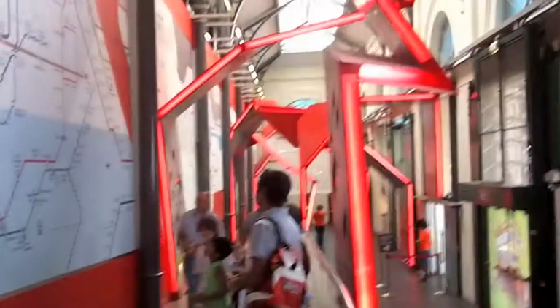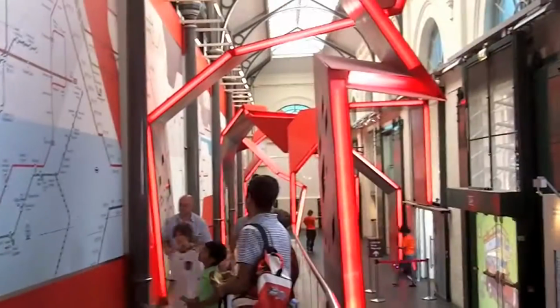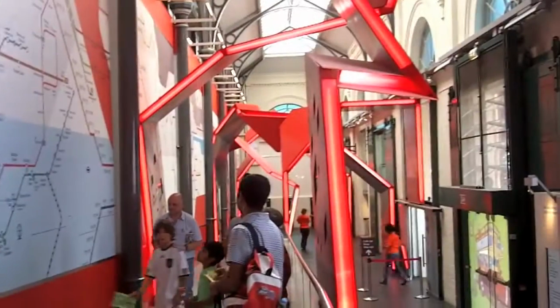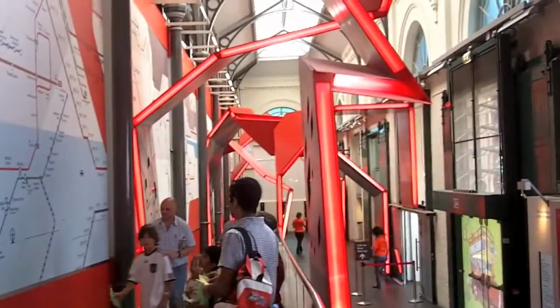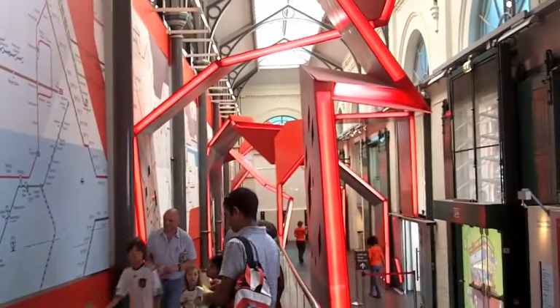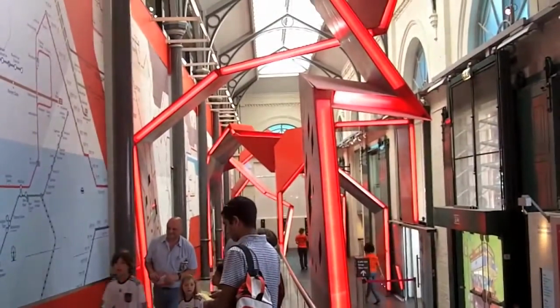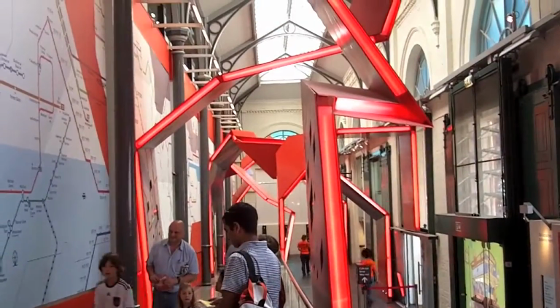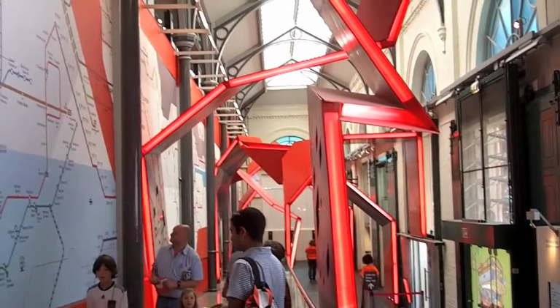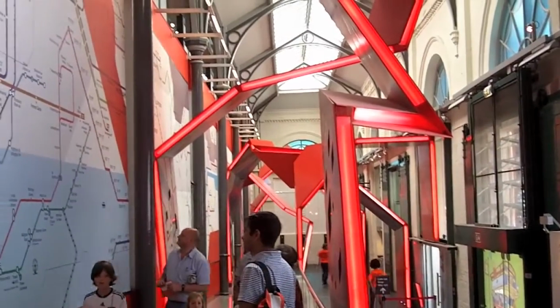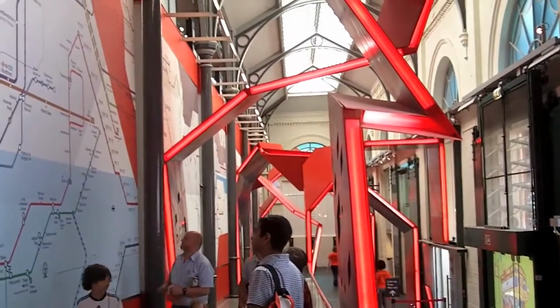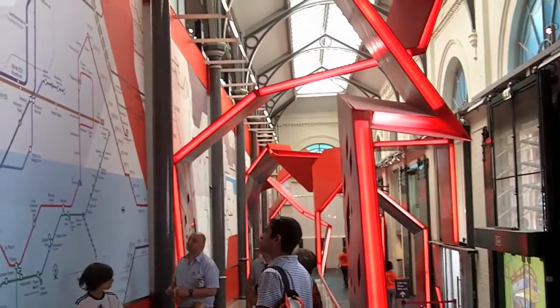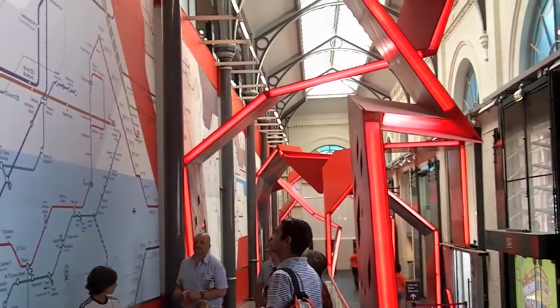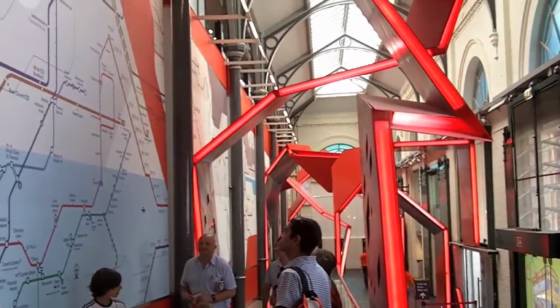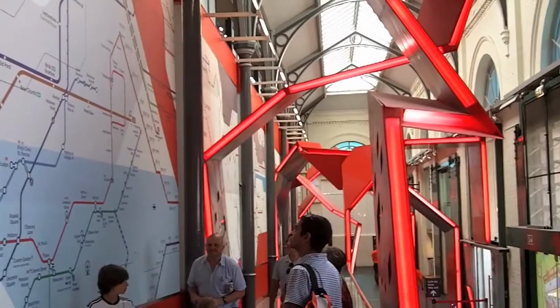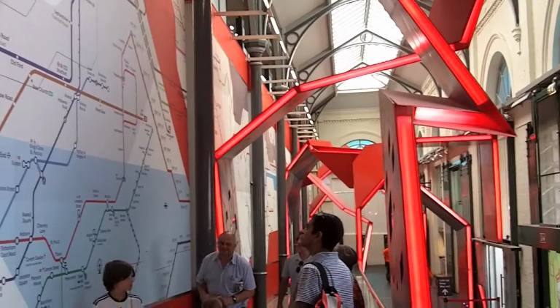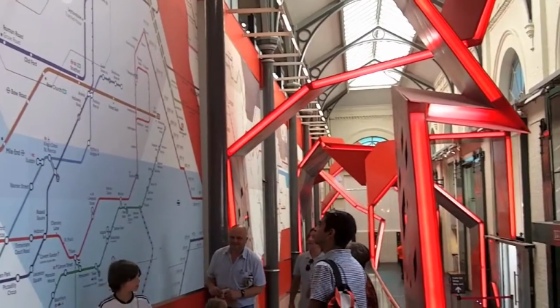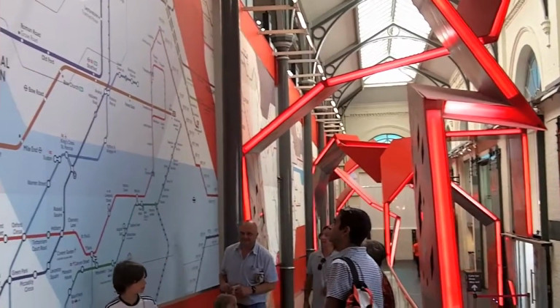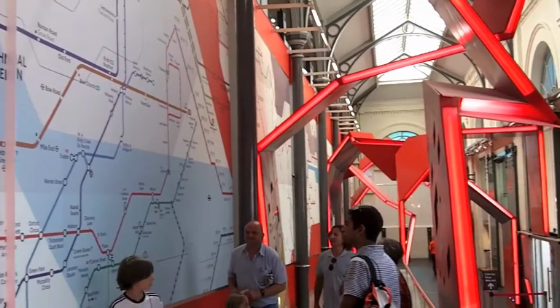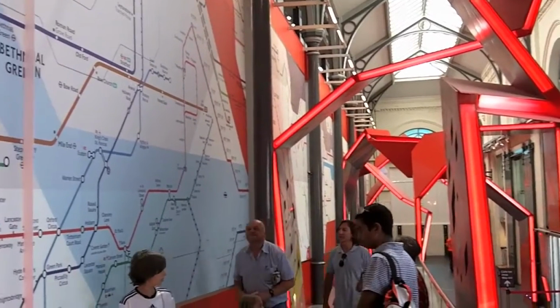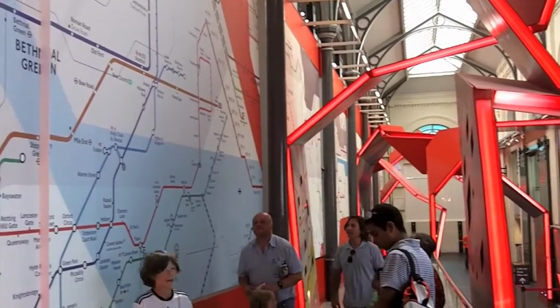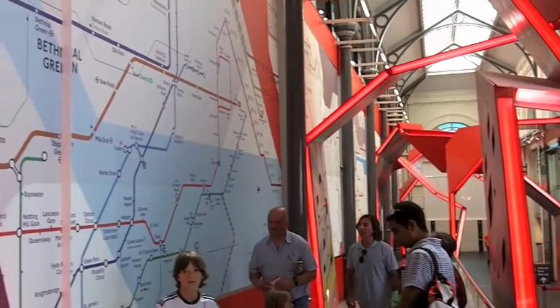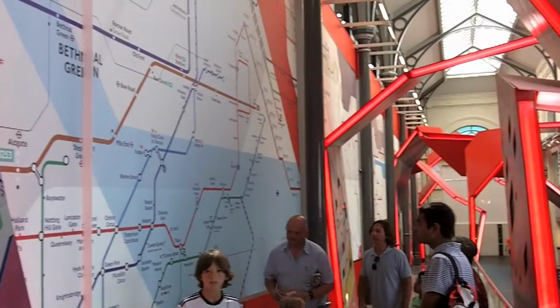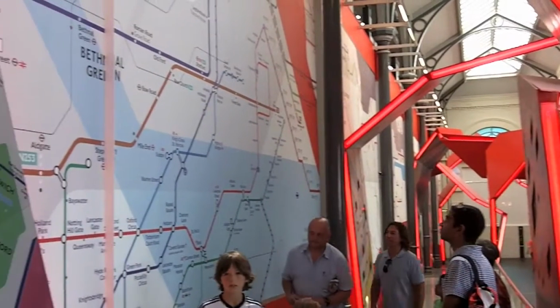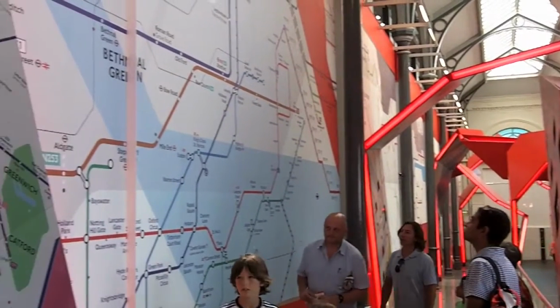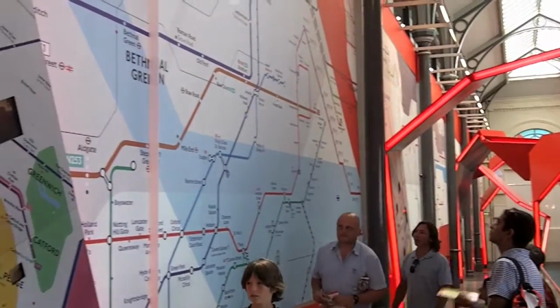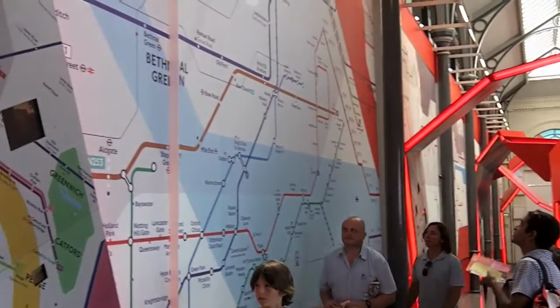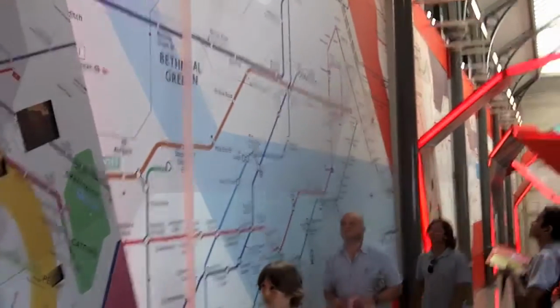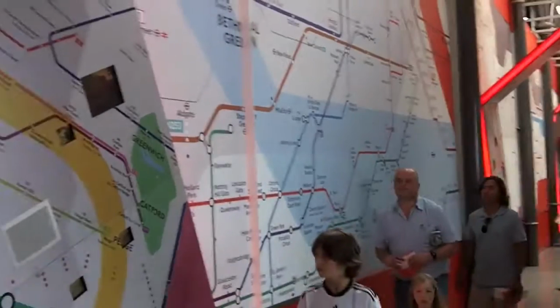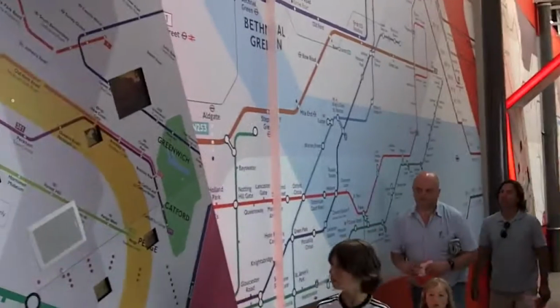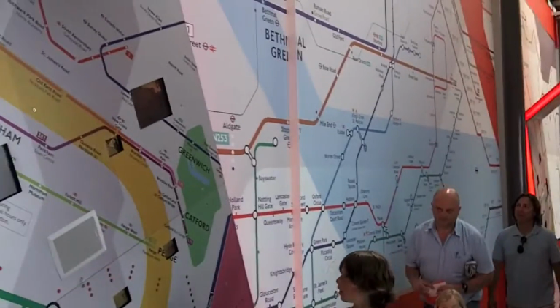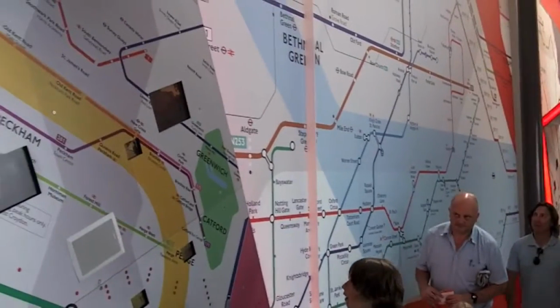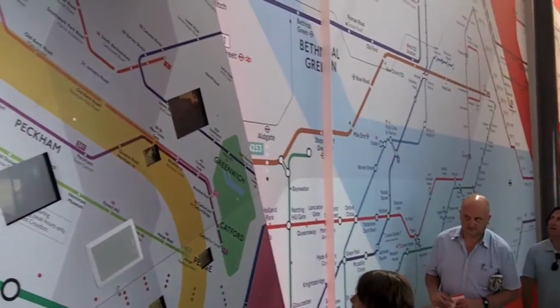The first thing you see is the London World Transport Wall, which is a map of transport systems from all around the world.